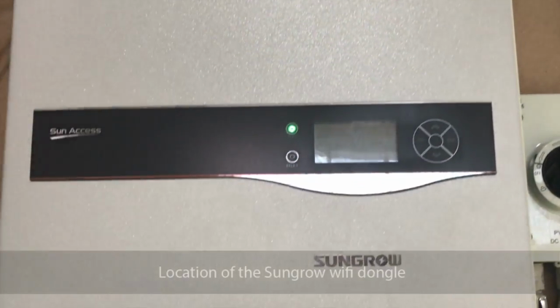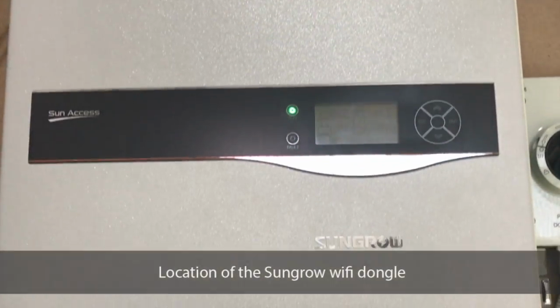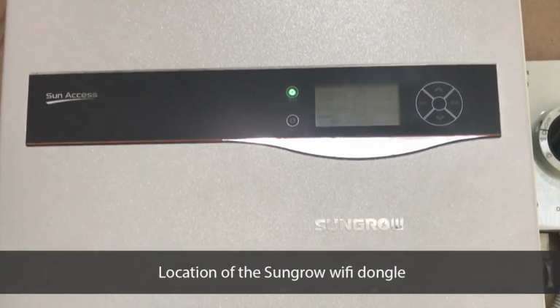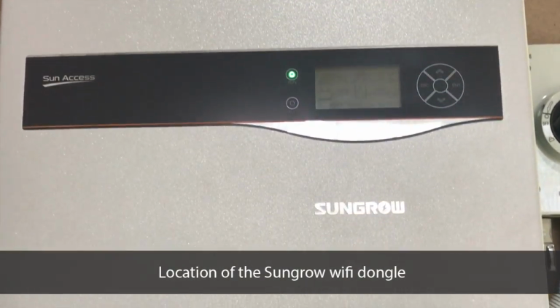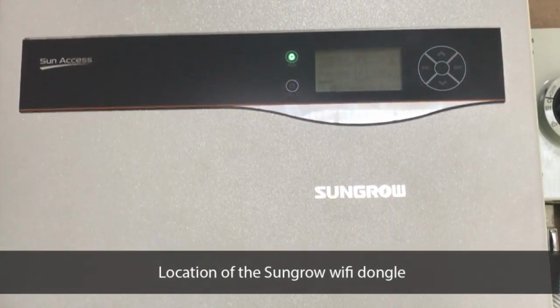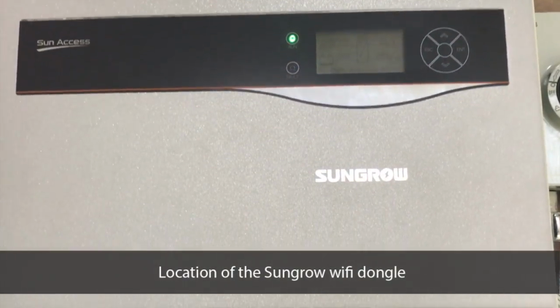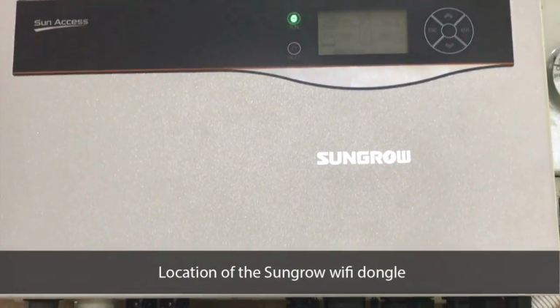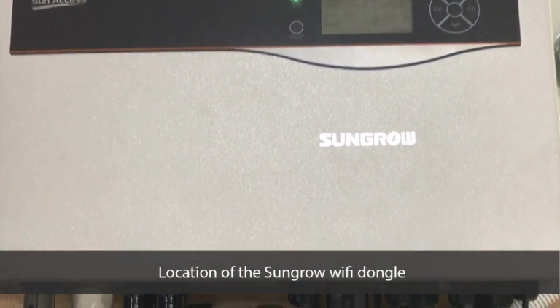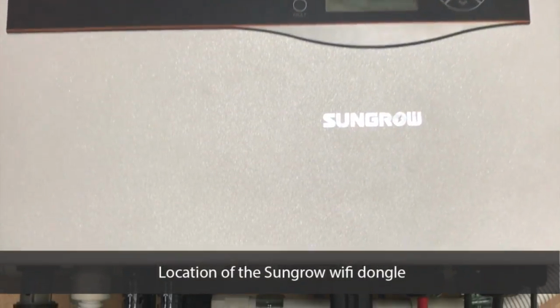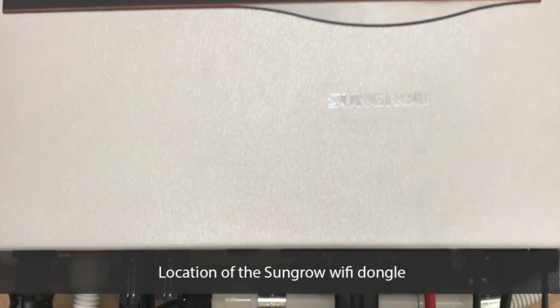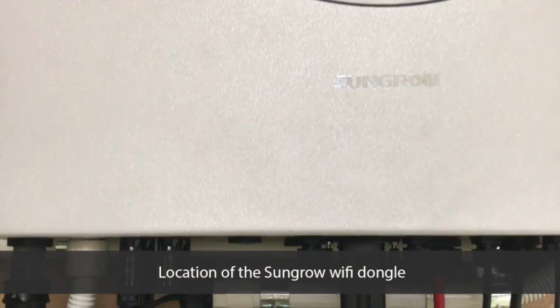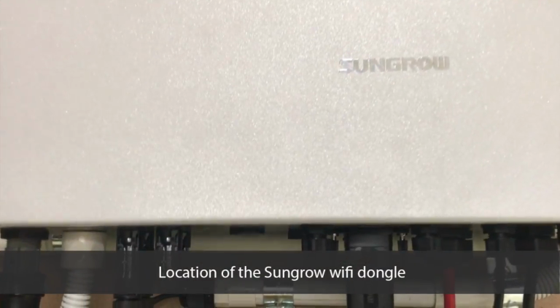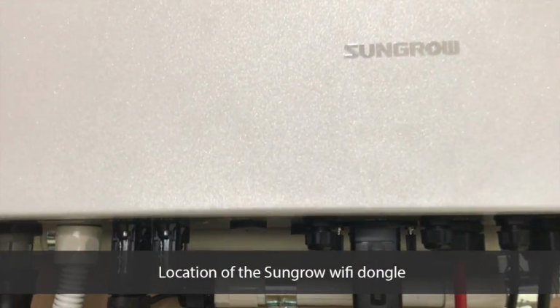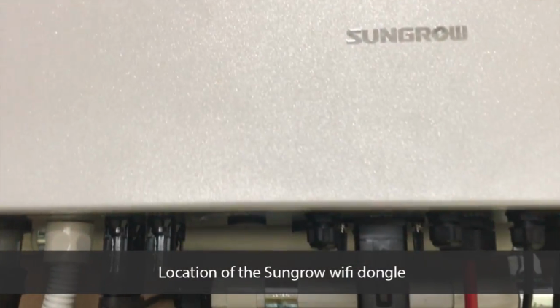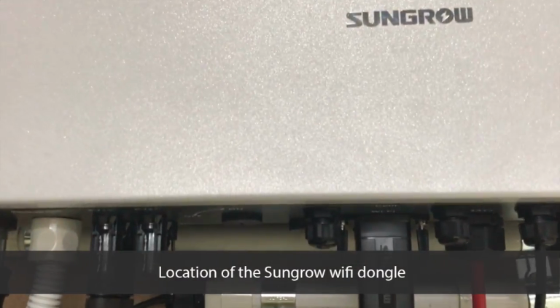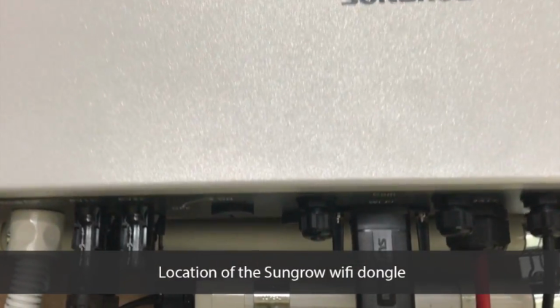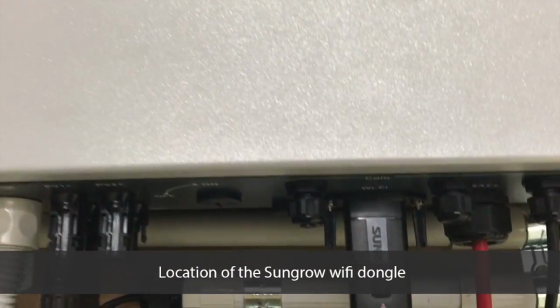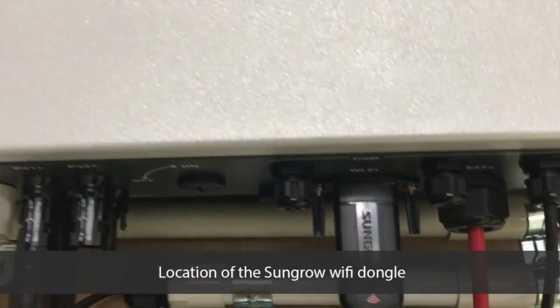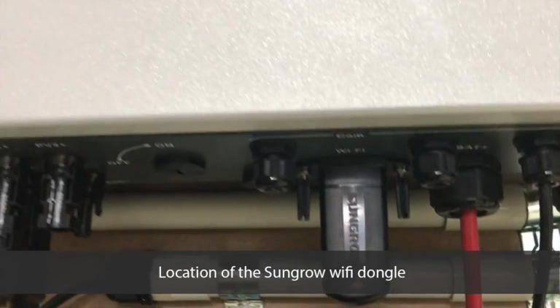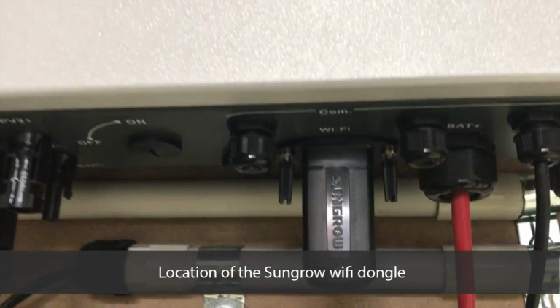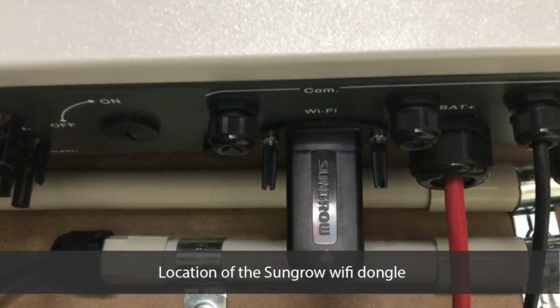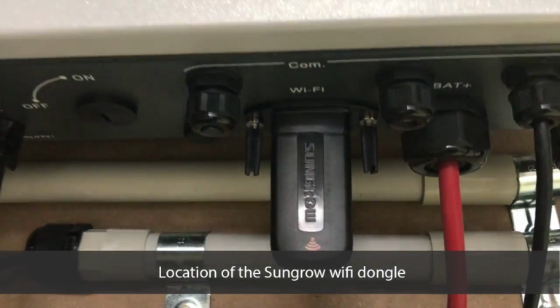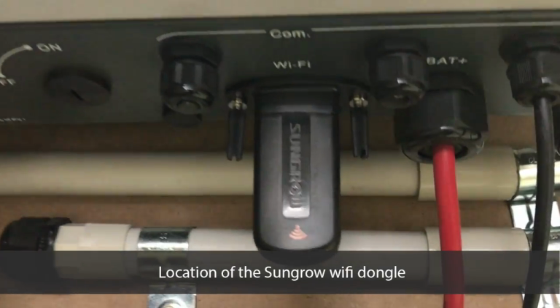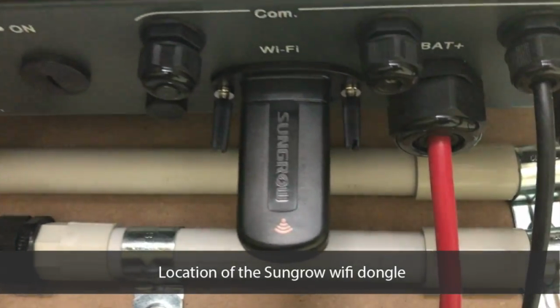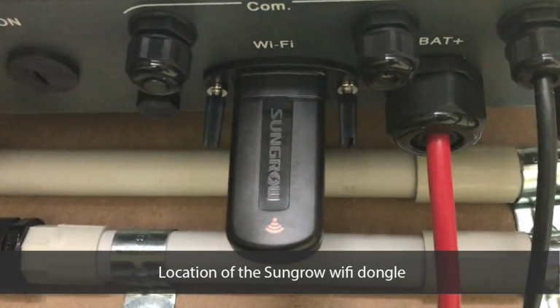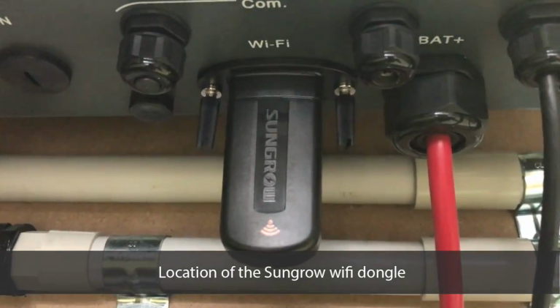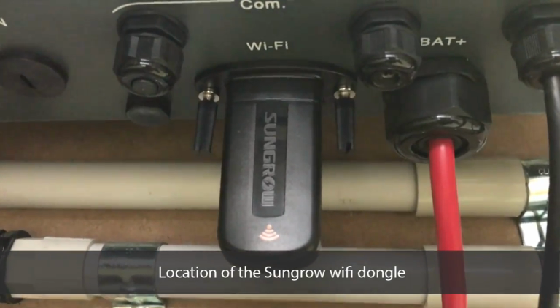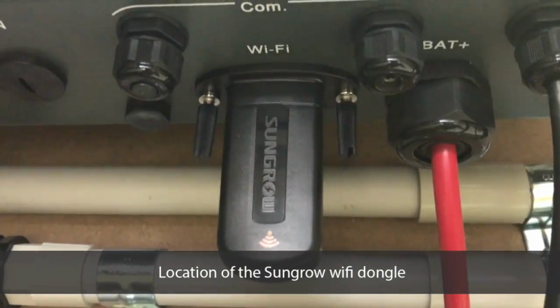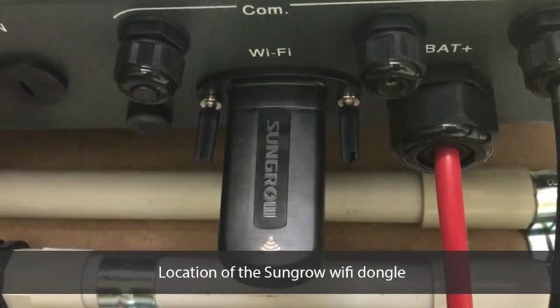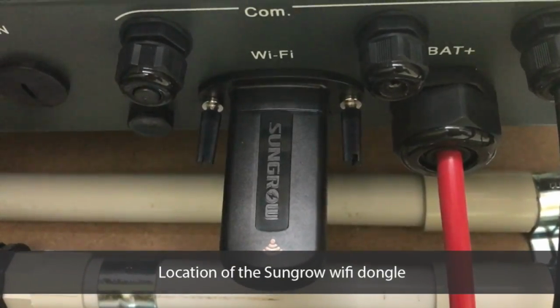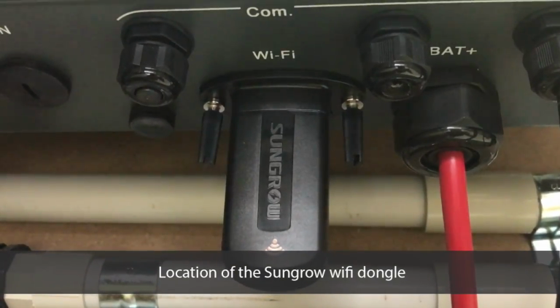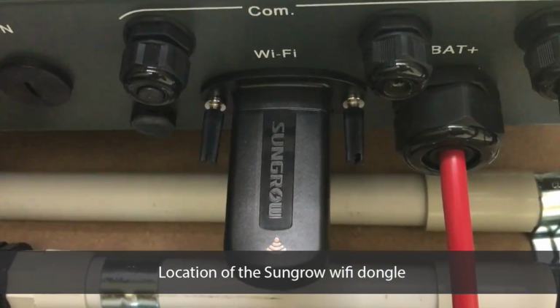In order to connect your SunGrow inverter via Wi-Fi, you will need to plug in the Wi-Fi dongle, which is located underneath the inverter as shown.